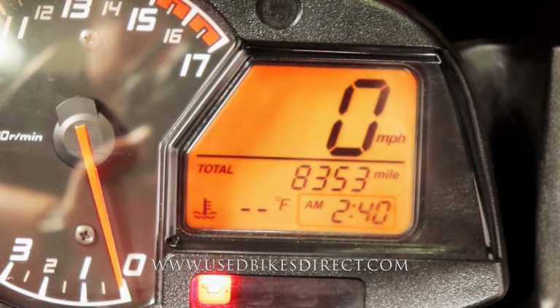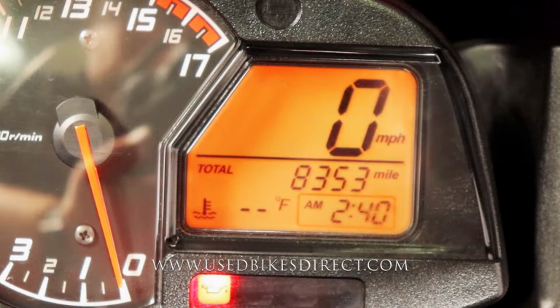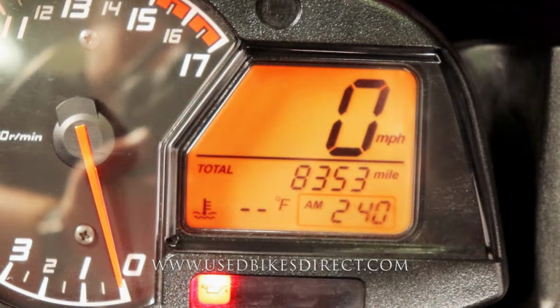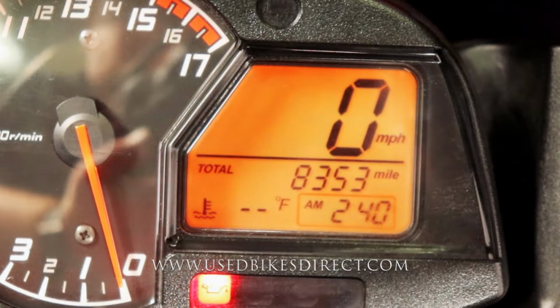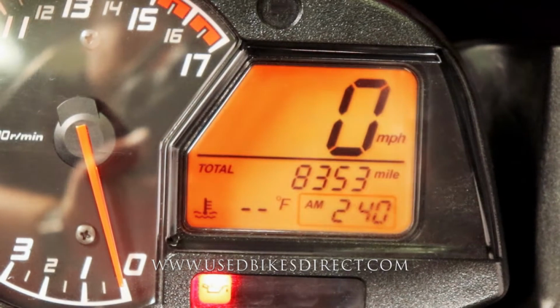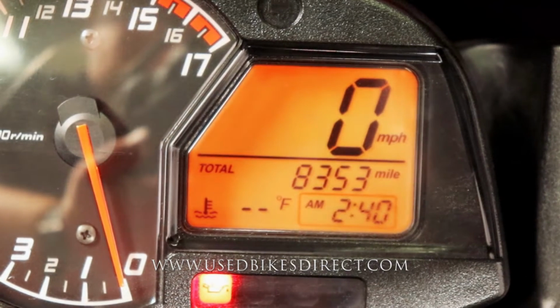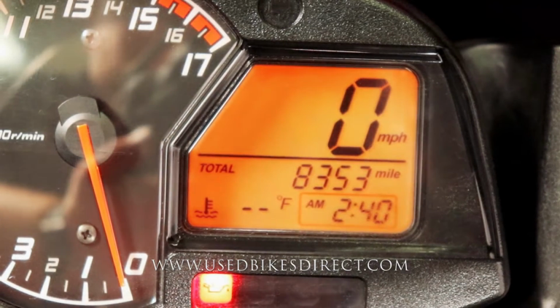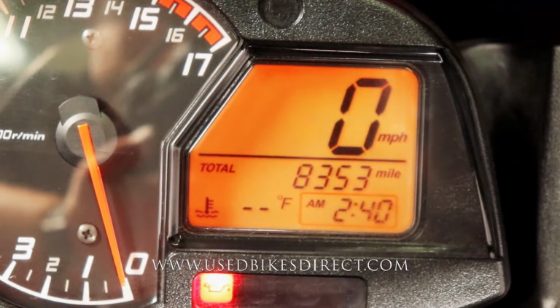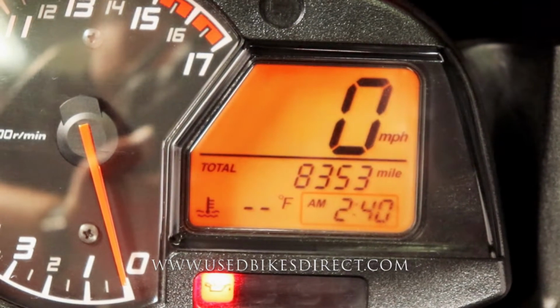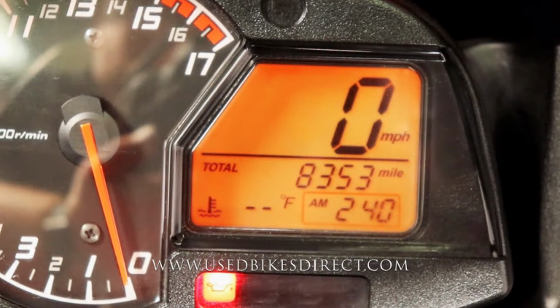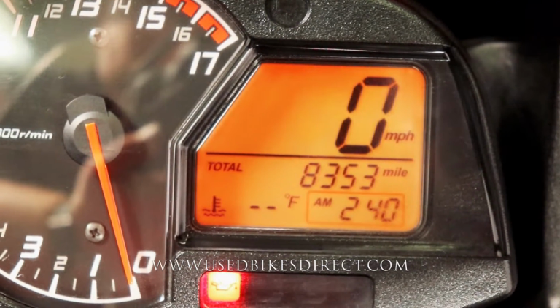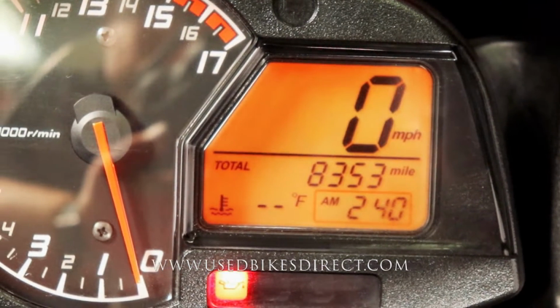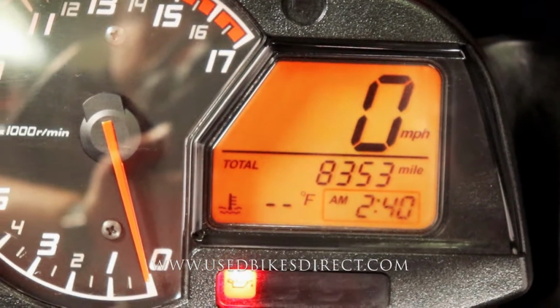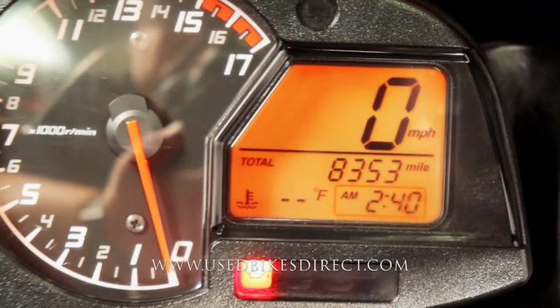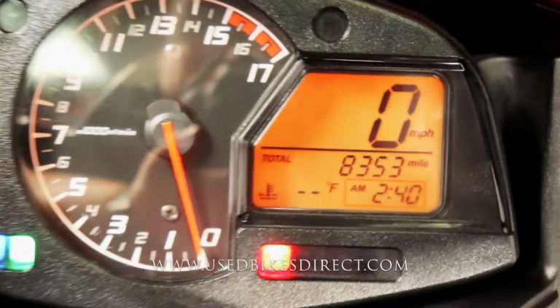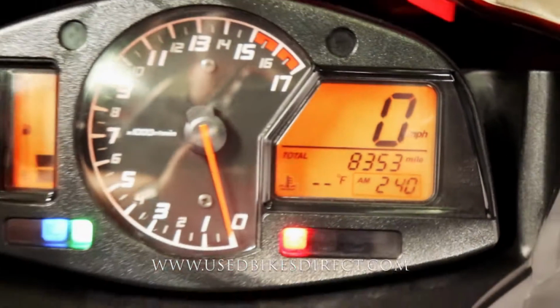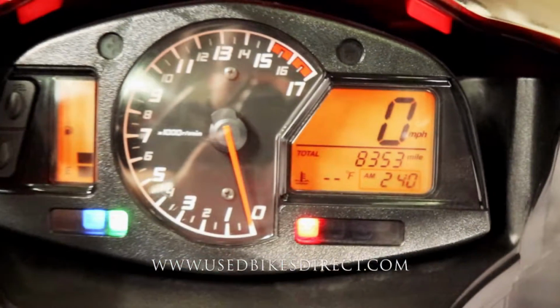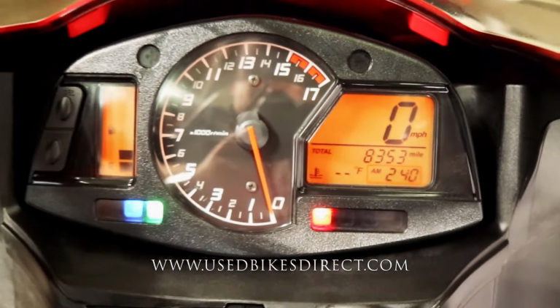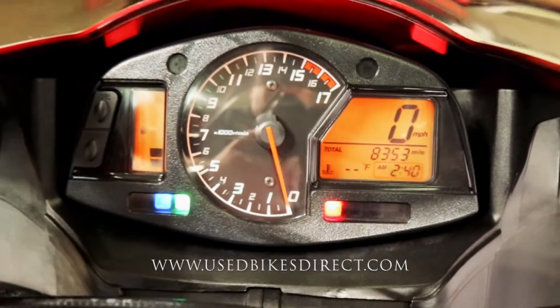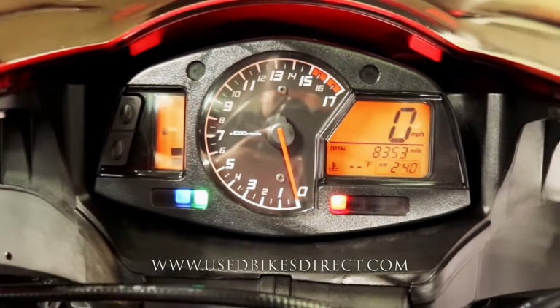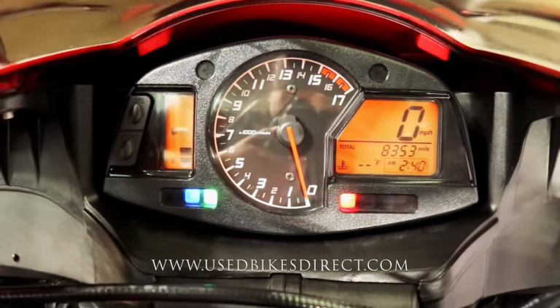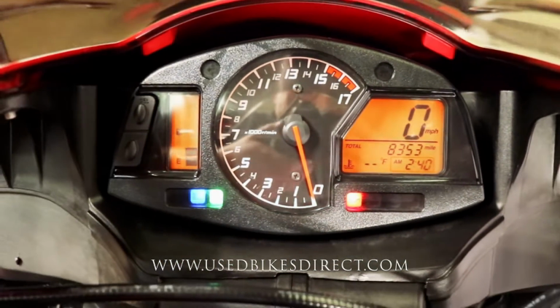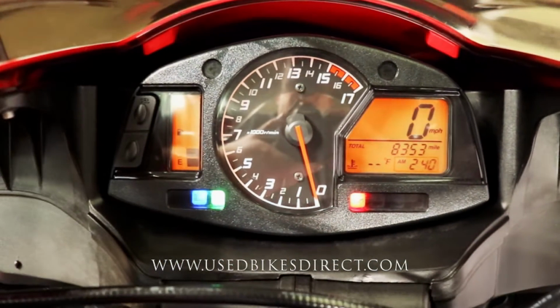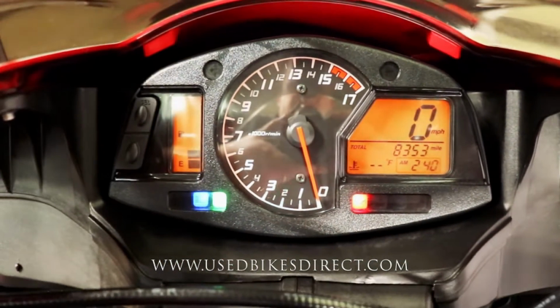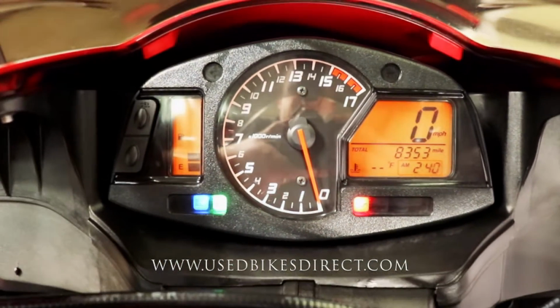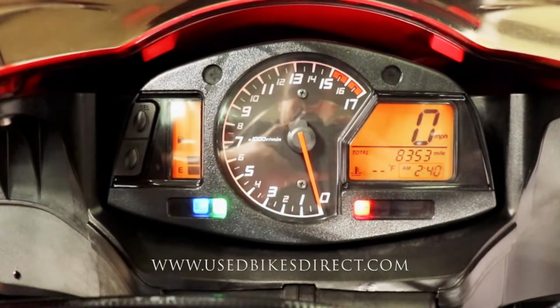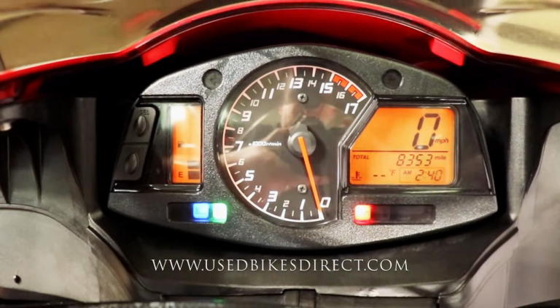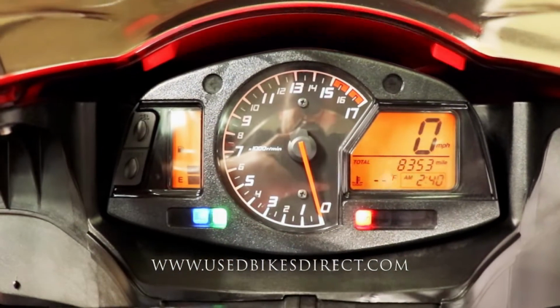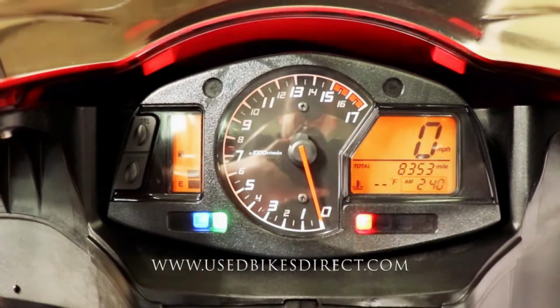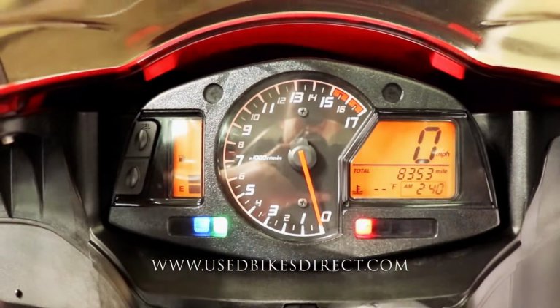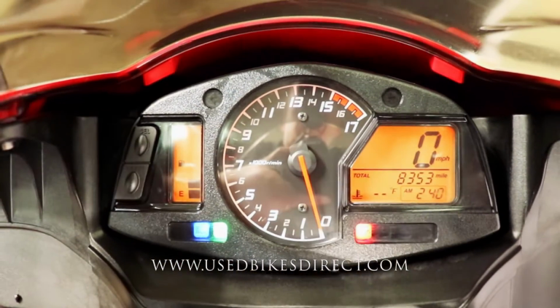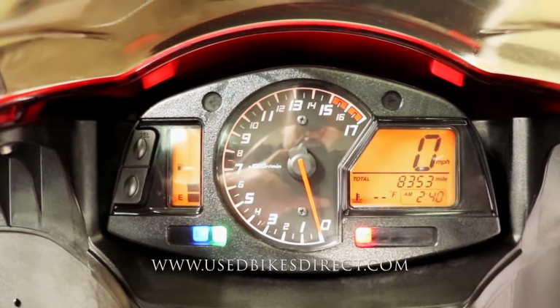That reads 8,353 miles. Let's go ahead and fire it up and listen to how it sounds.